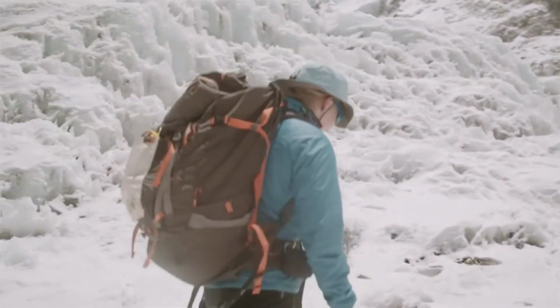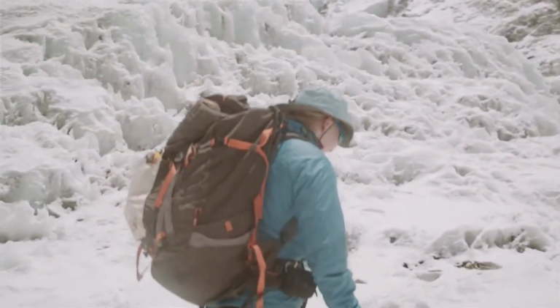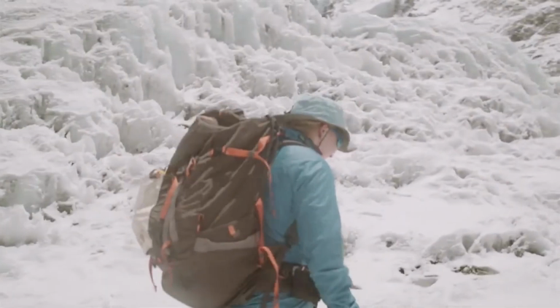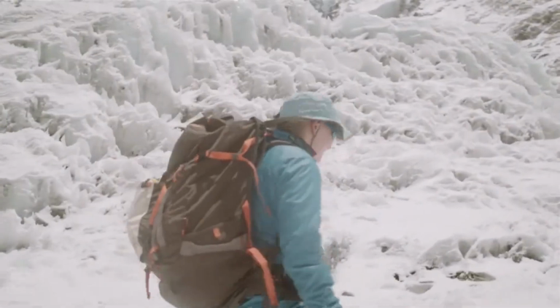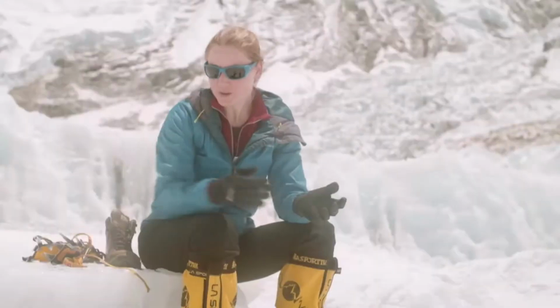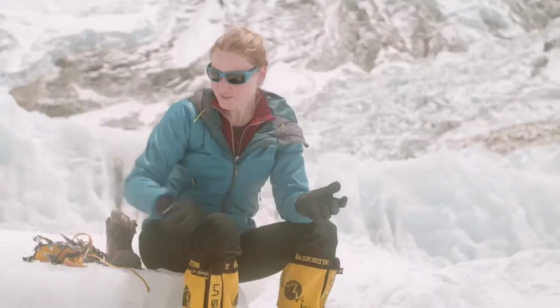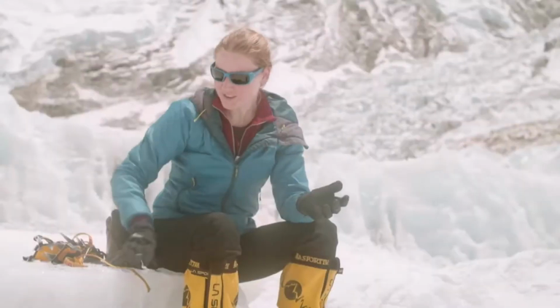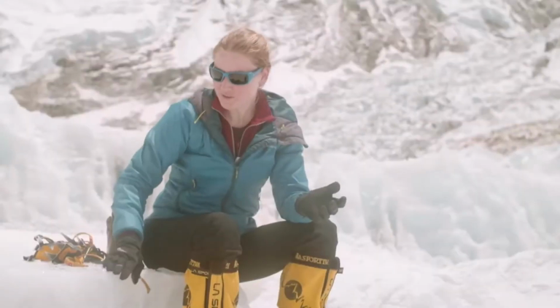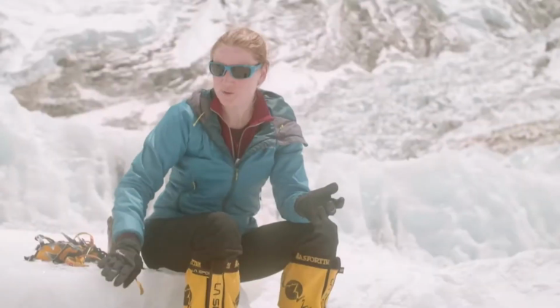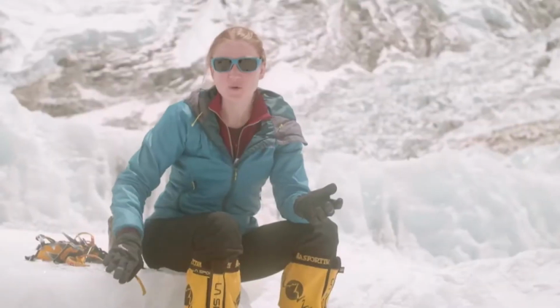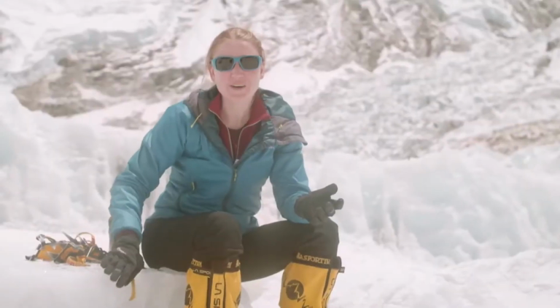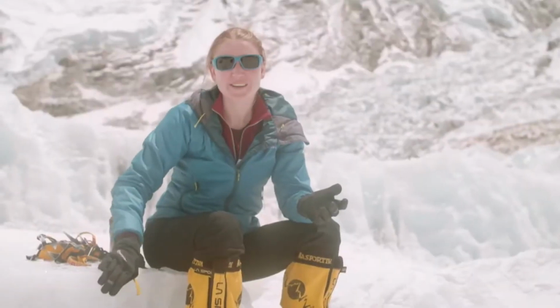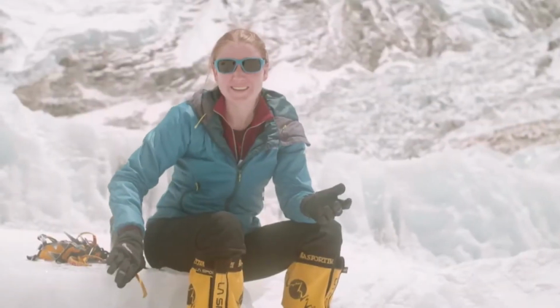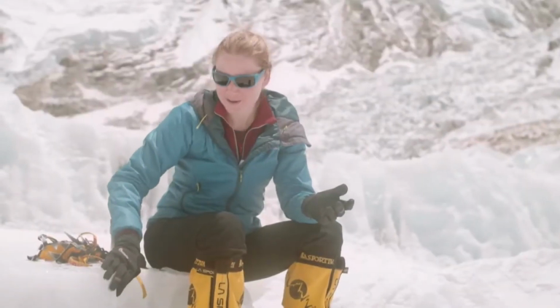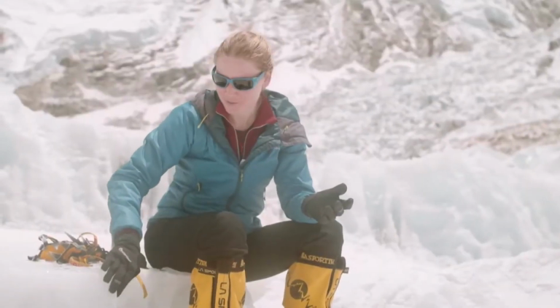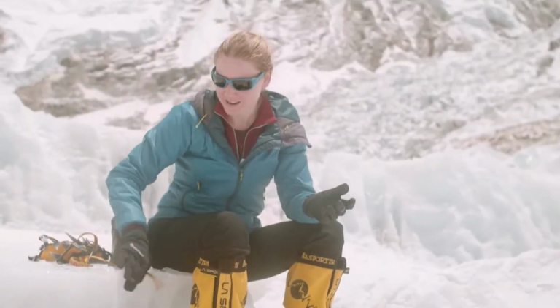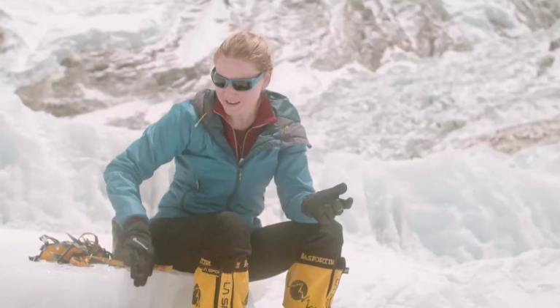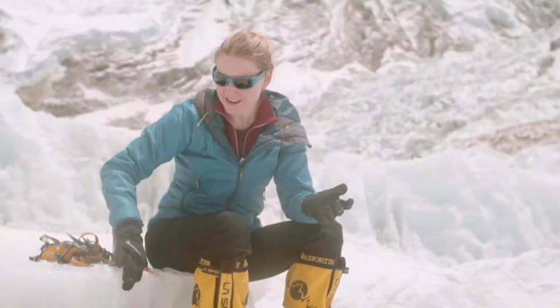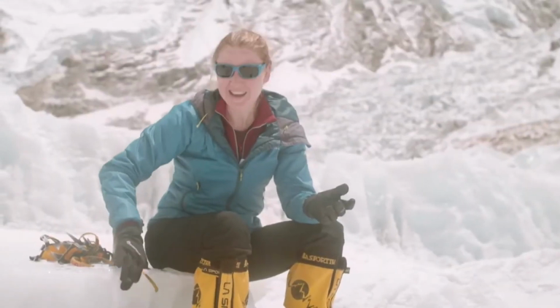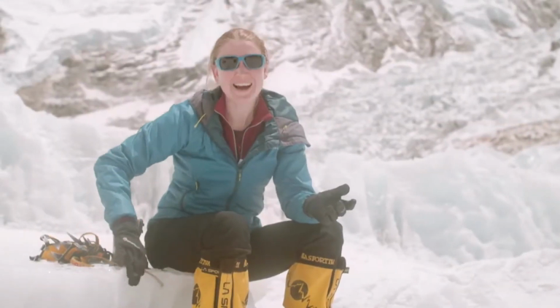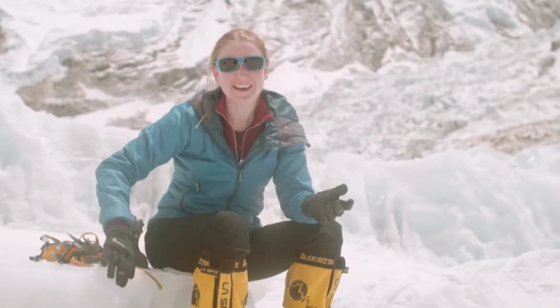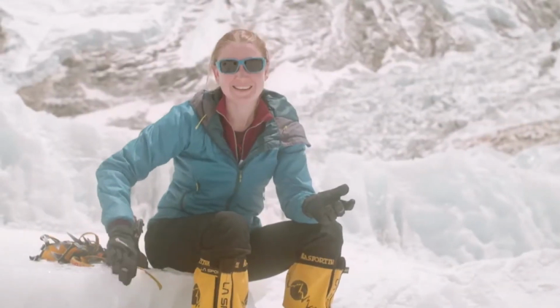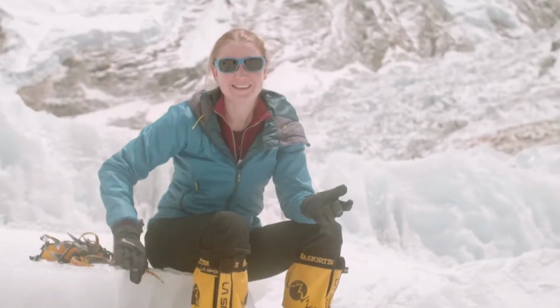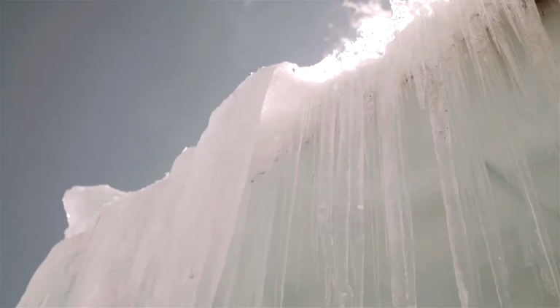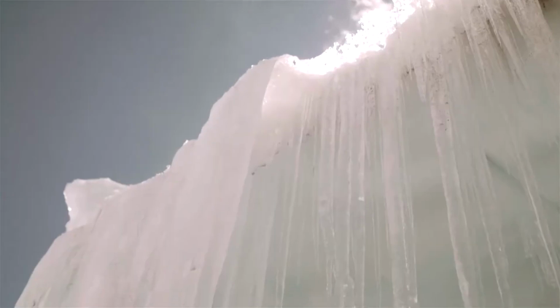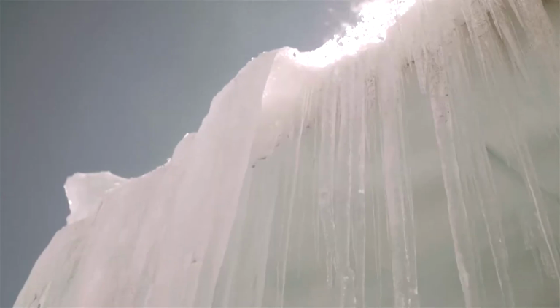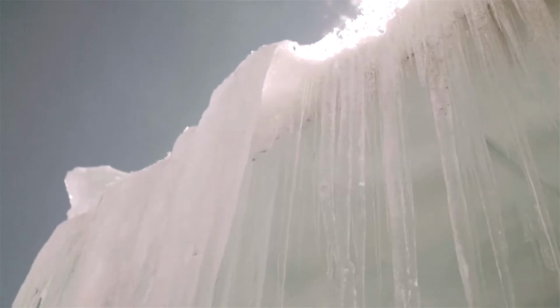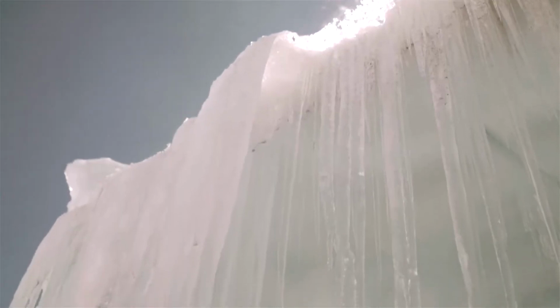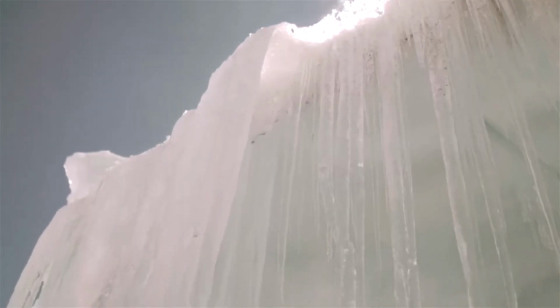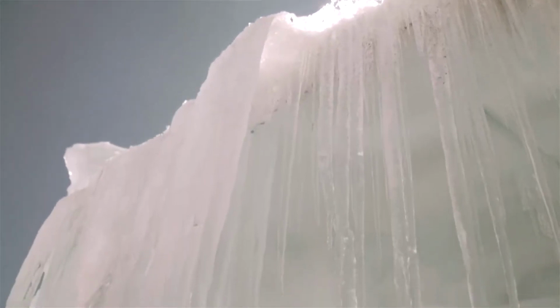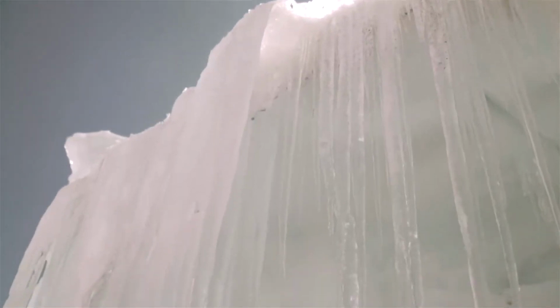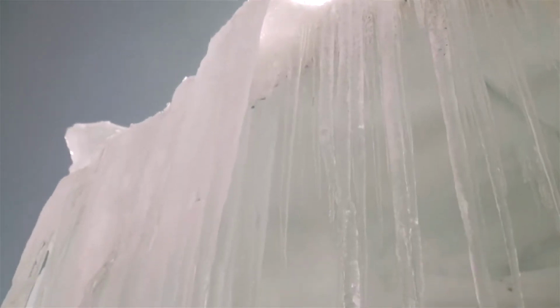But what if the surface we're walking on is slippery, like ice? How does that affect things?